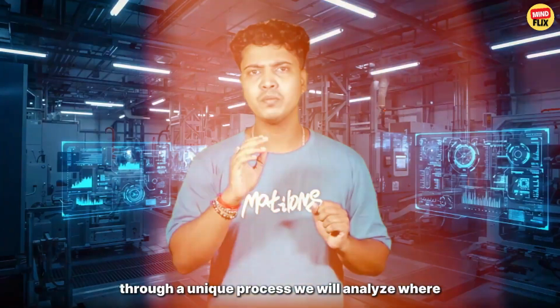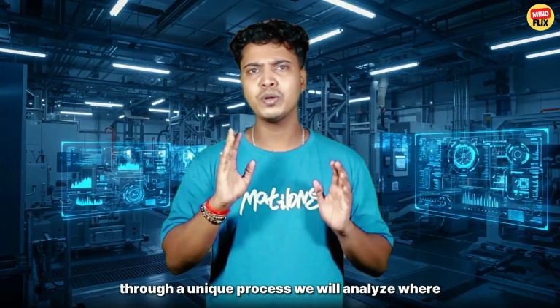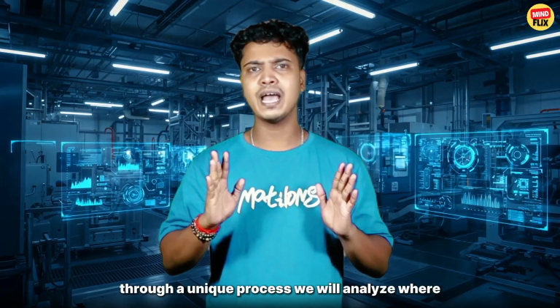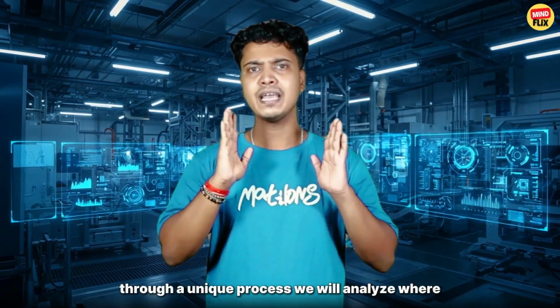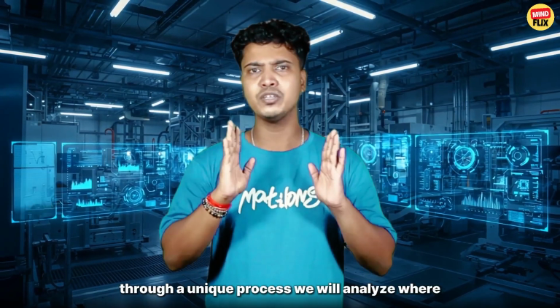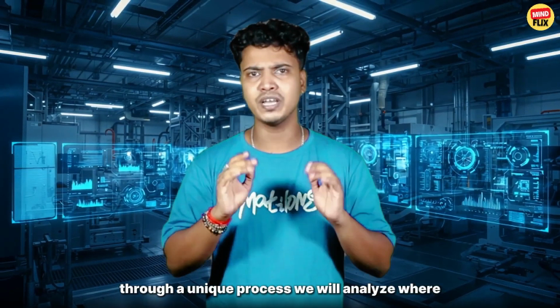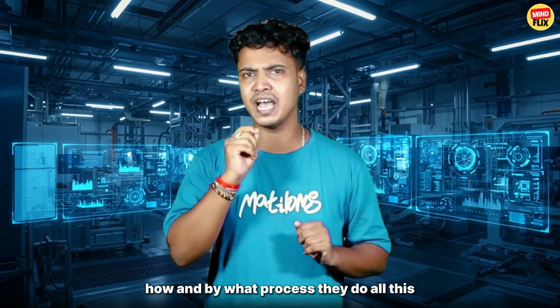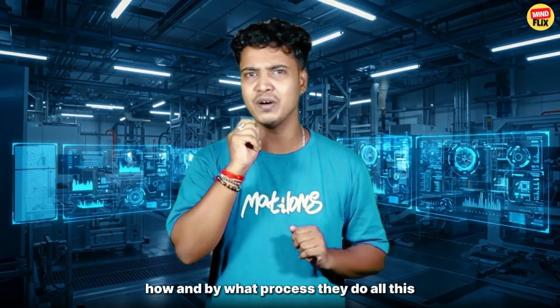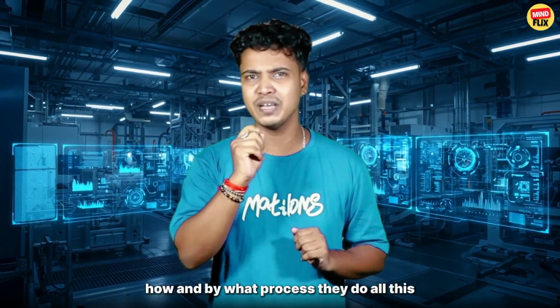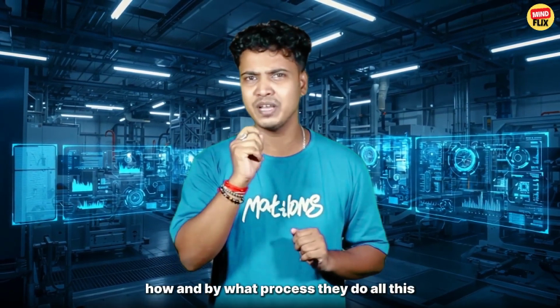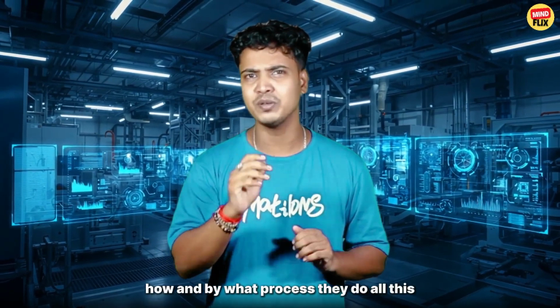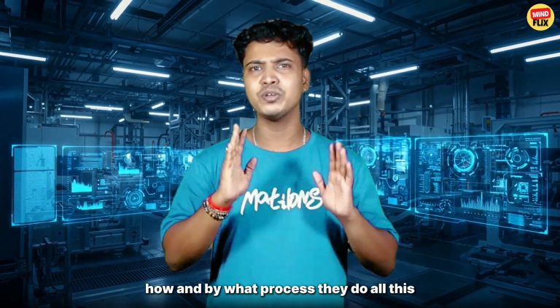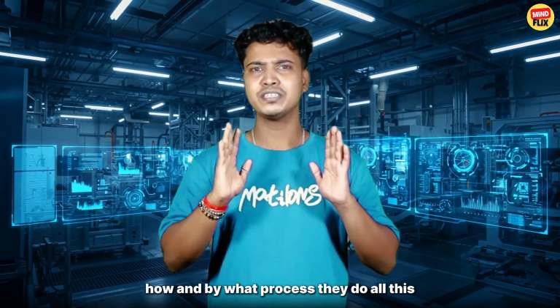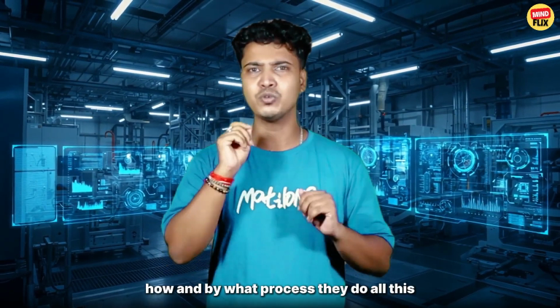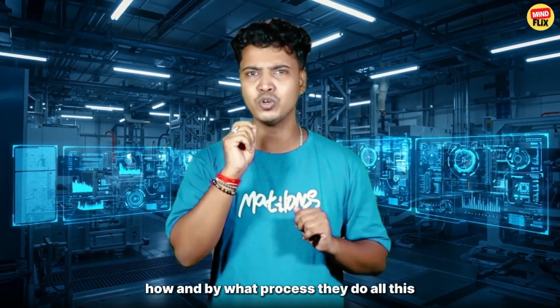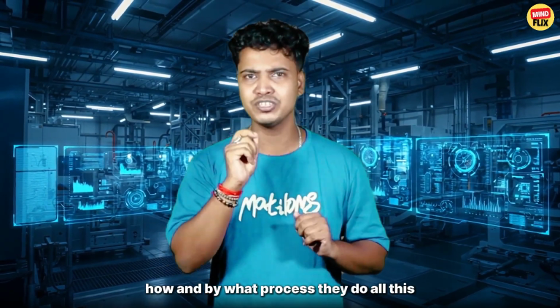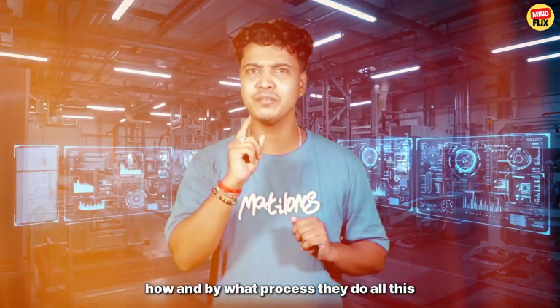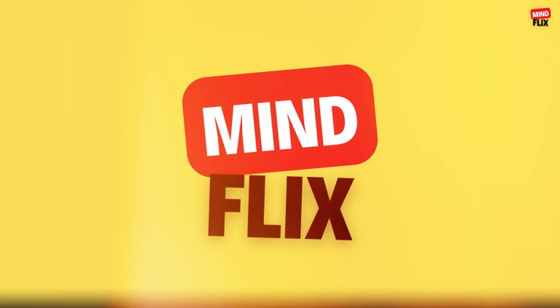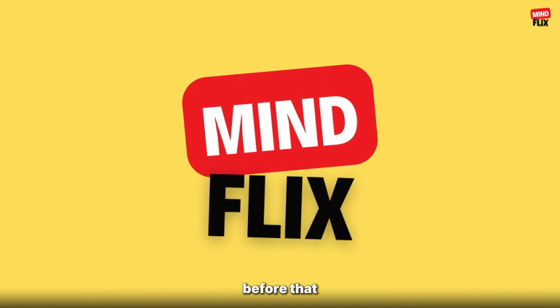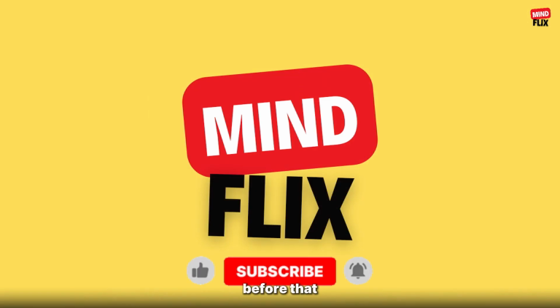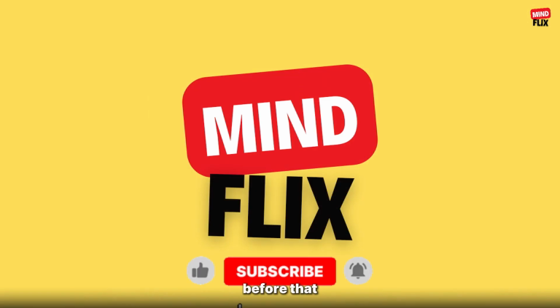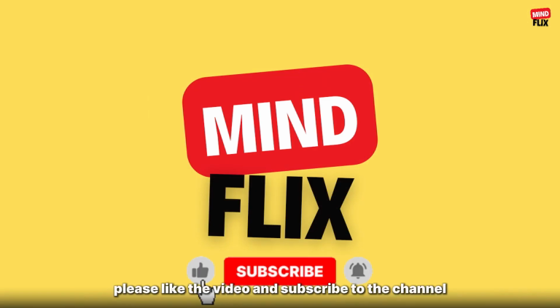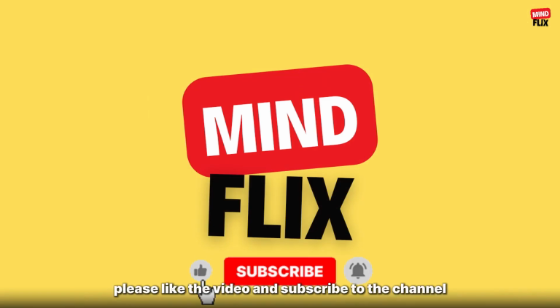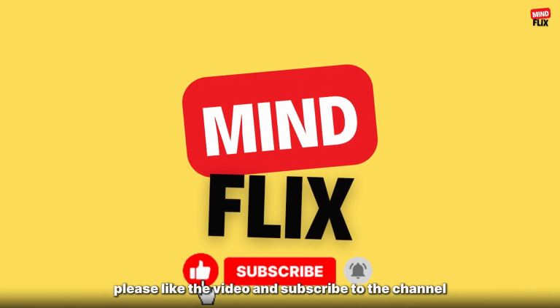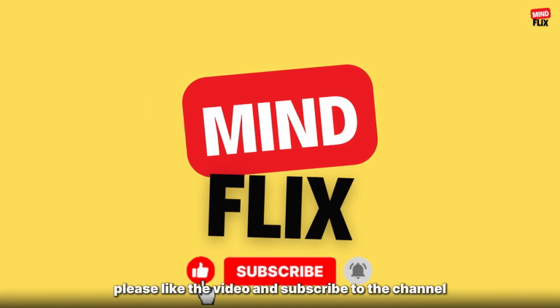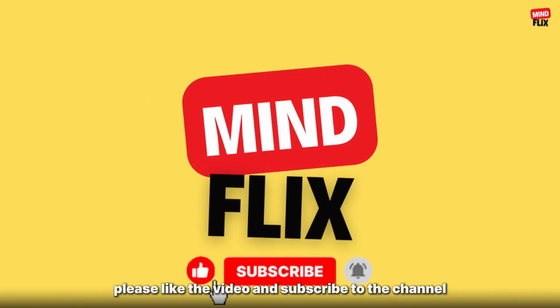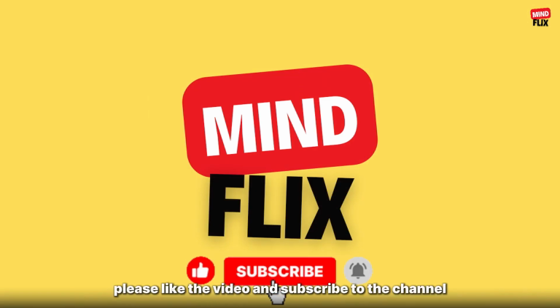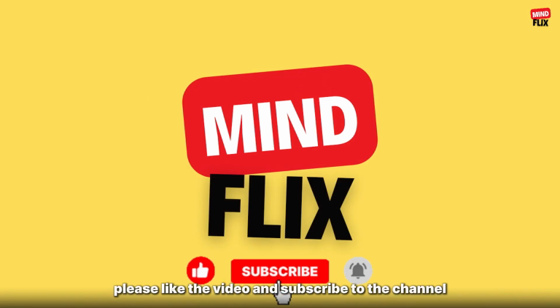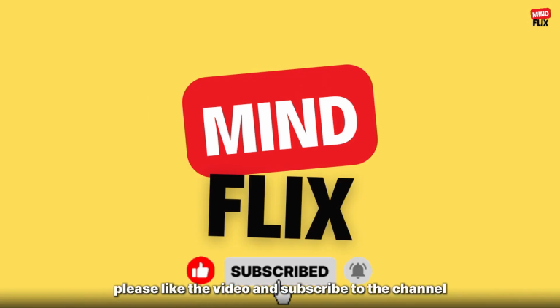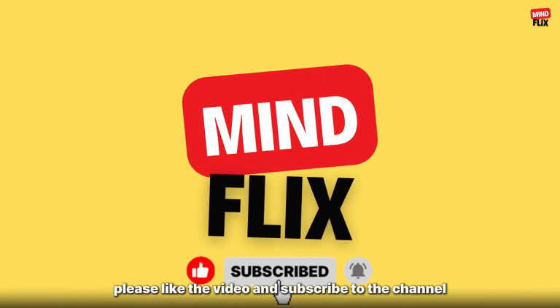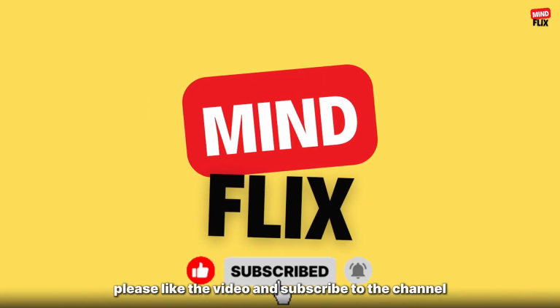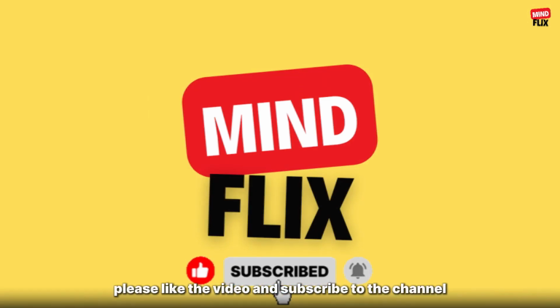We will analyze where, how, and by what process they do all this. Before that, please like the video and subscribe to the channel.